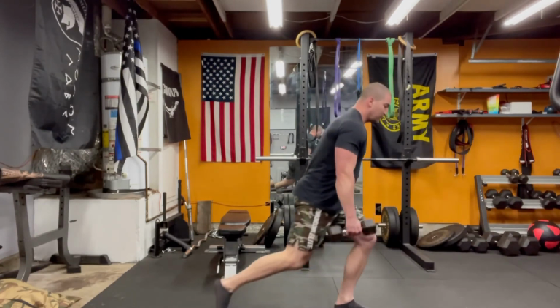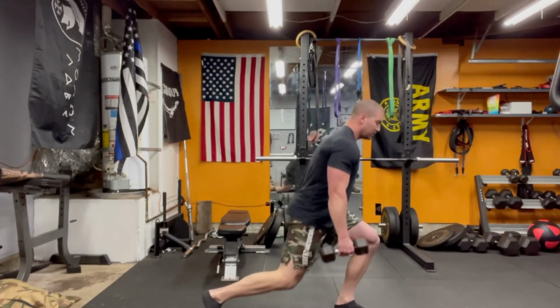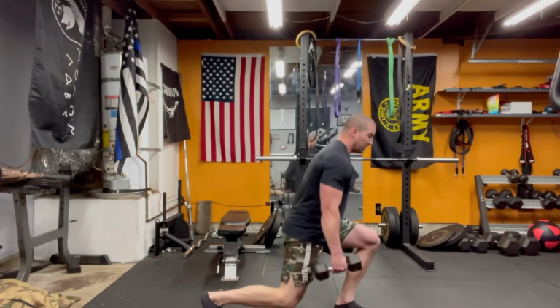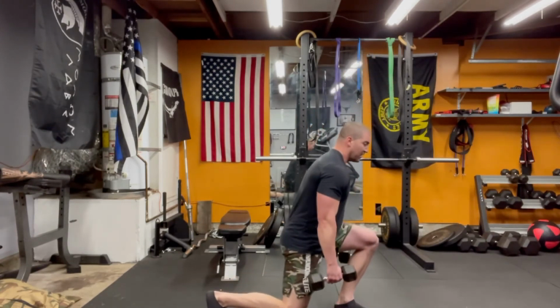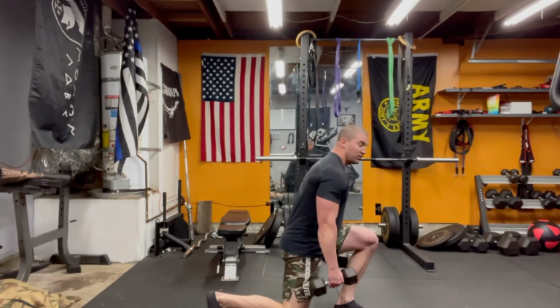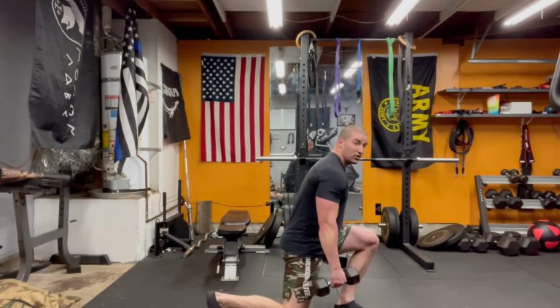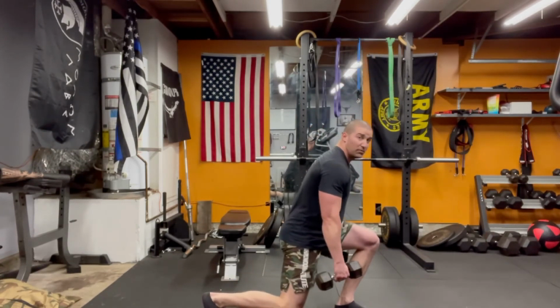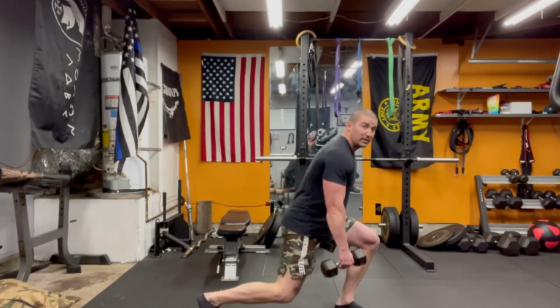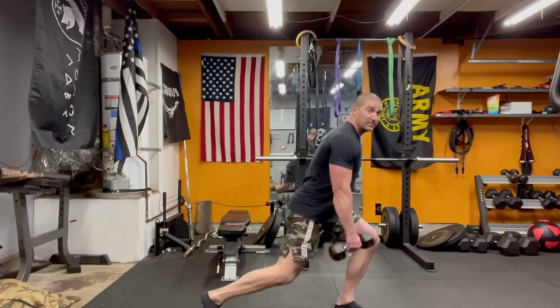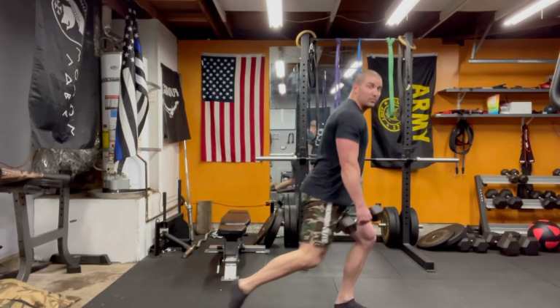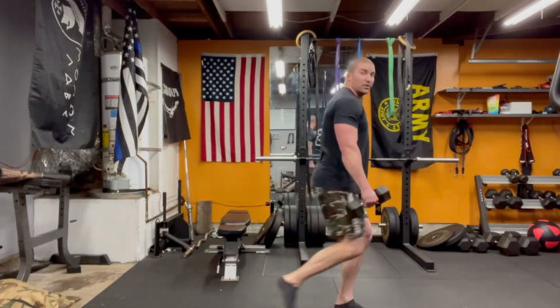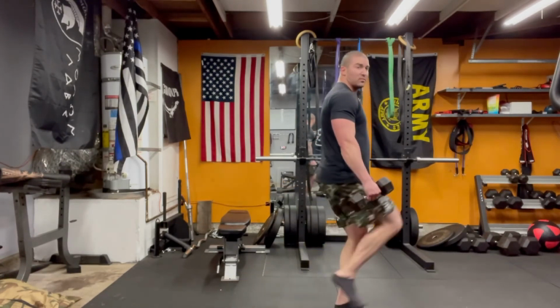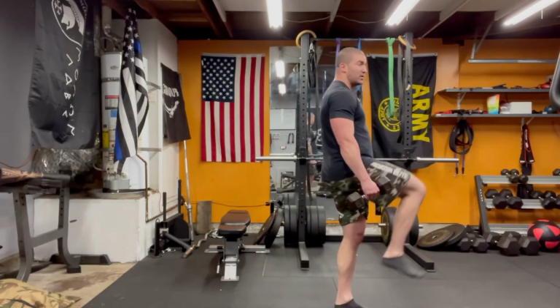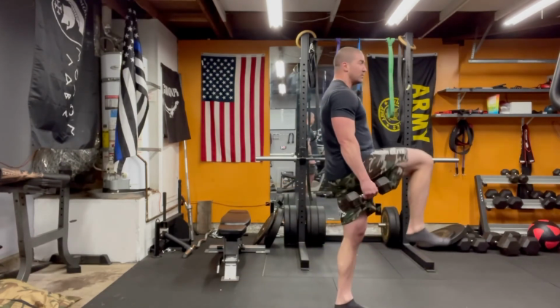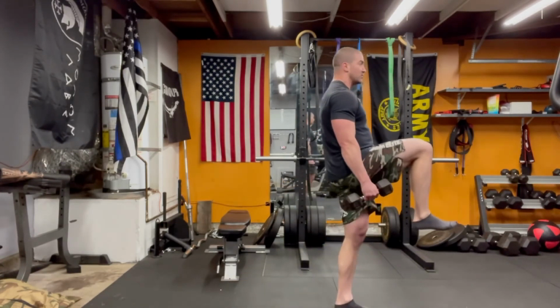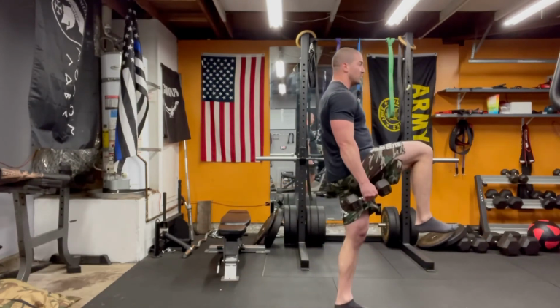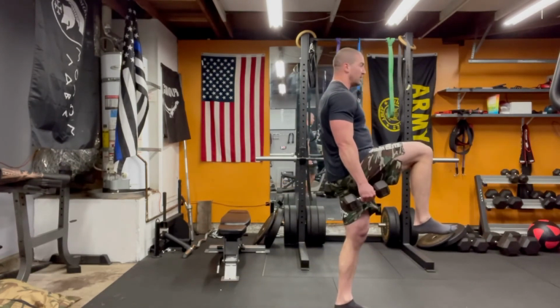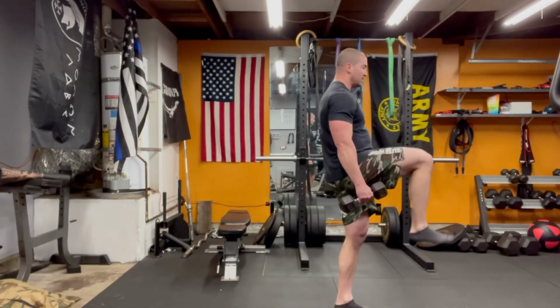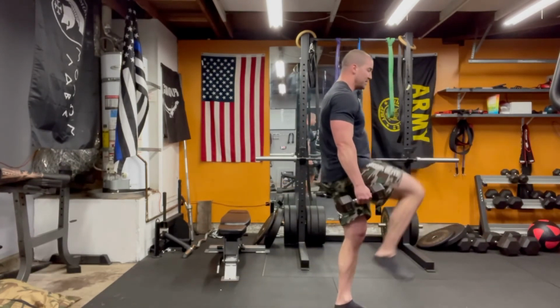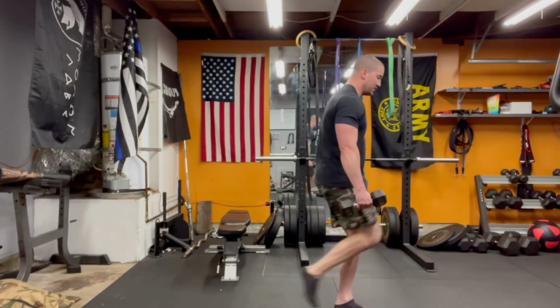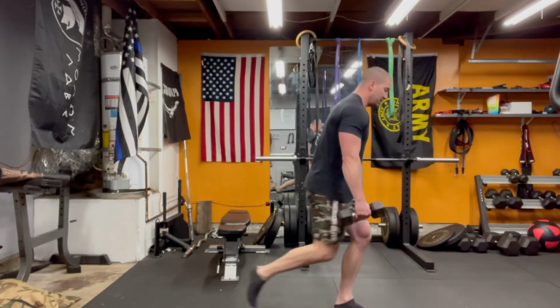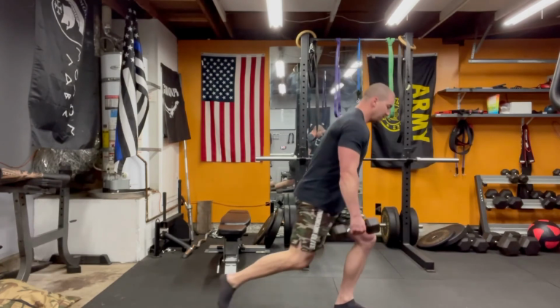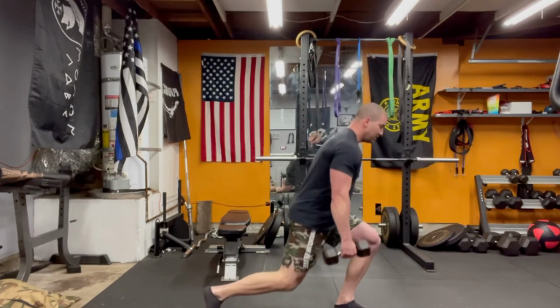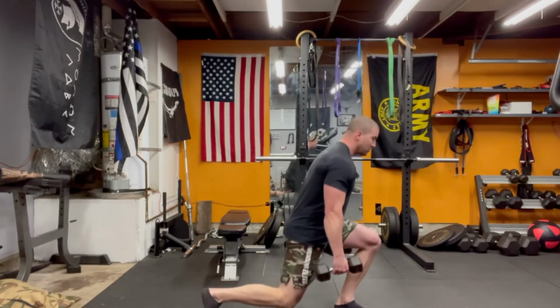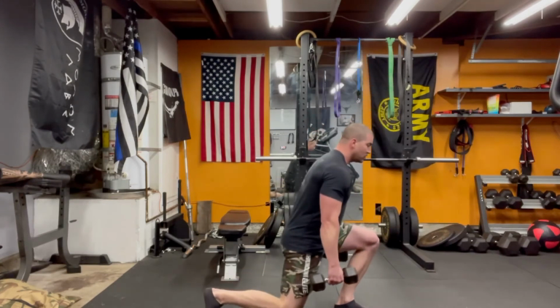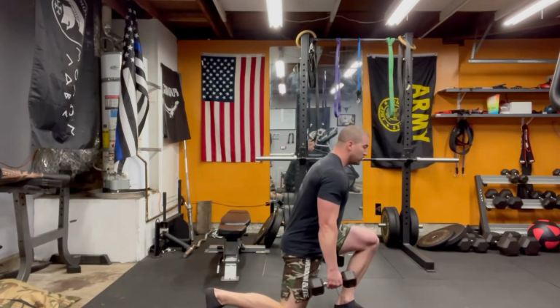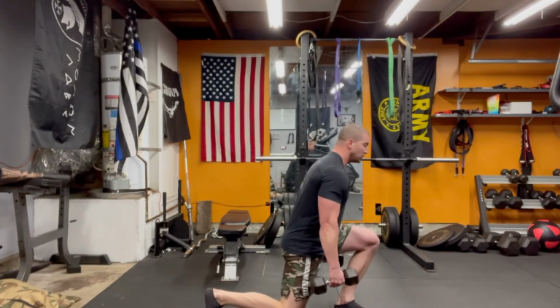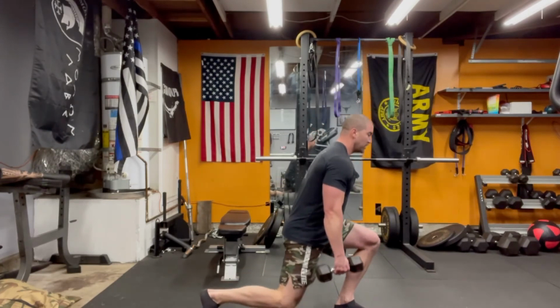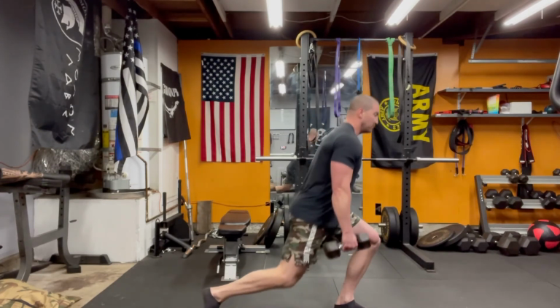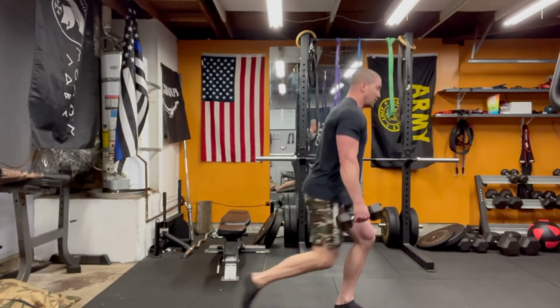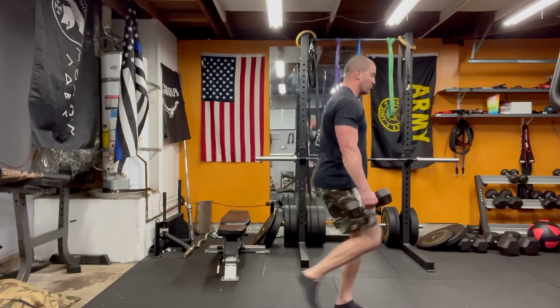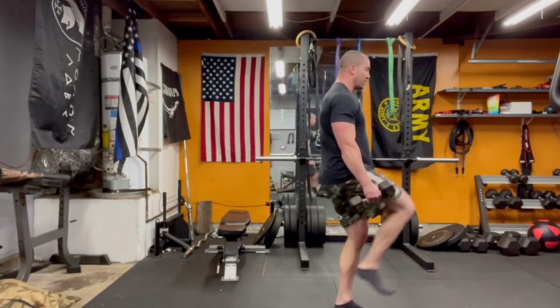The heavier you go, the less stable you're going to be, so start light. Try to develop a rhythm.